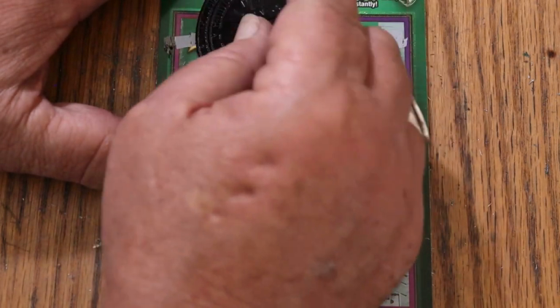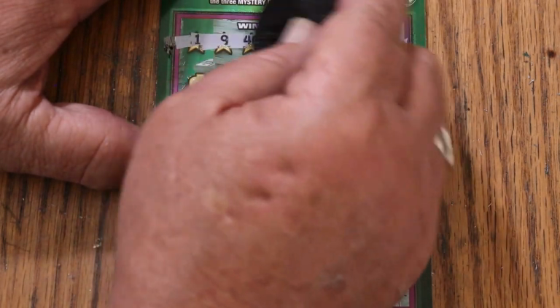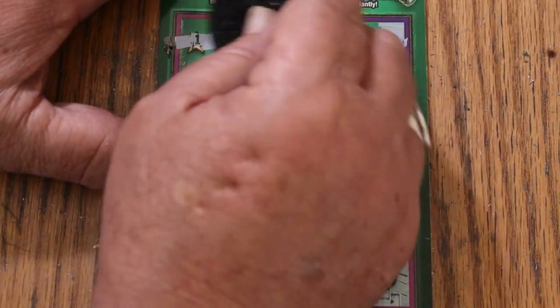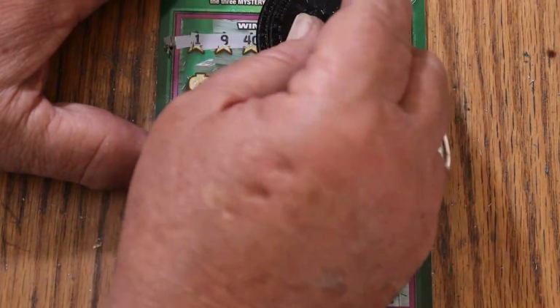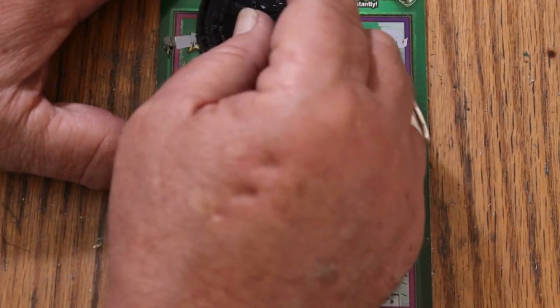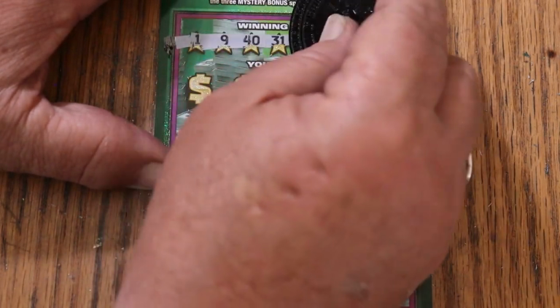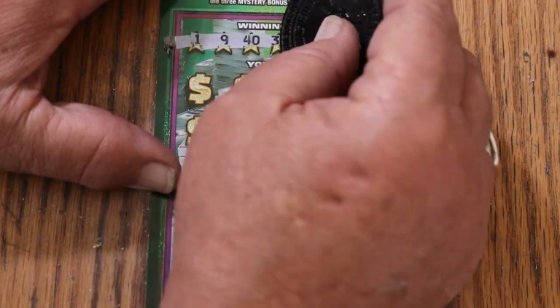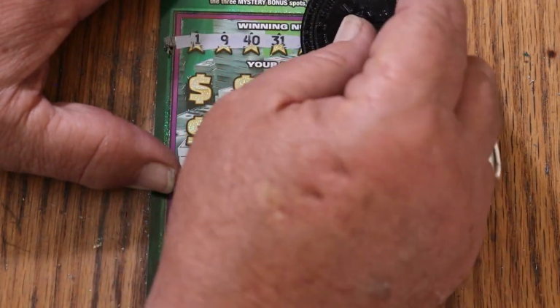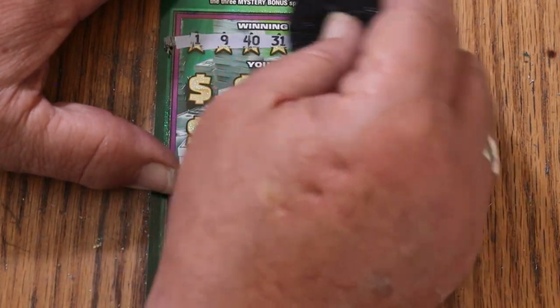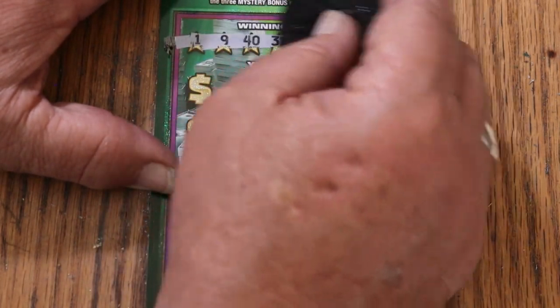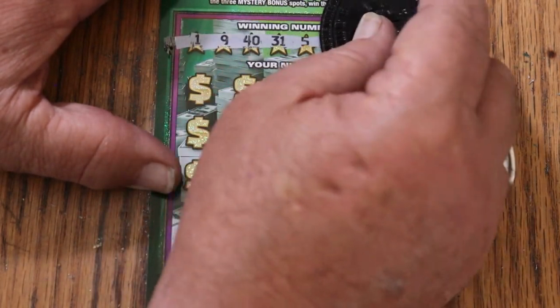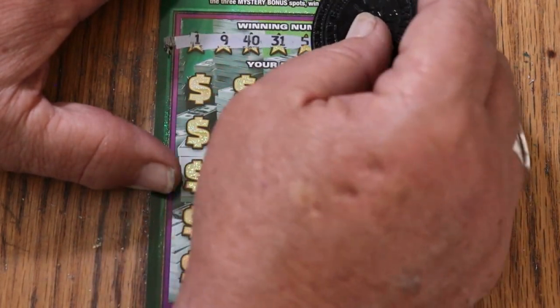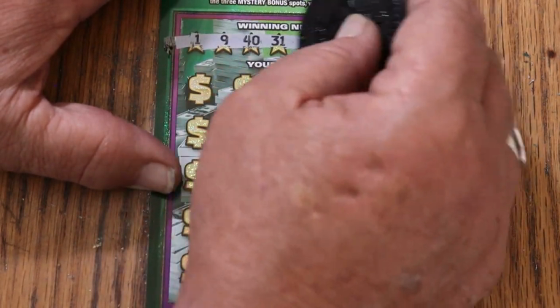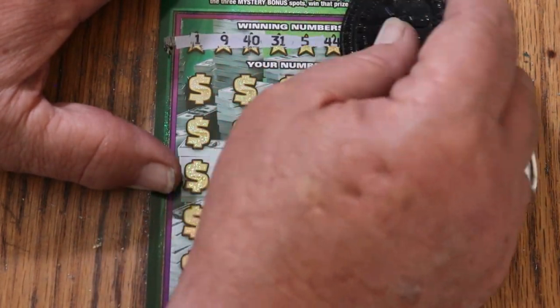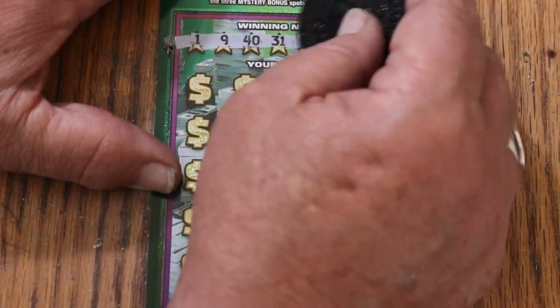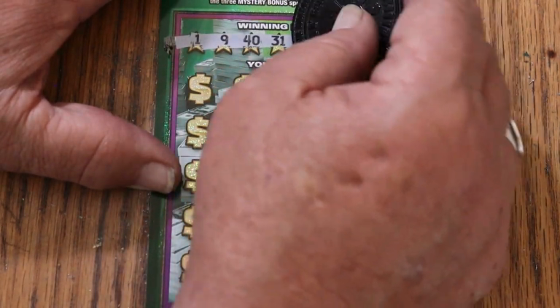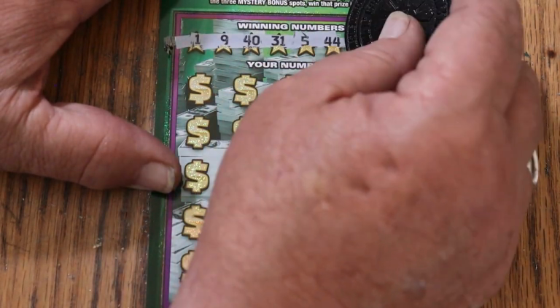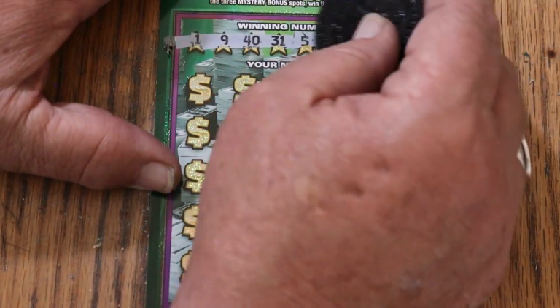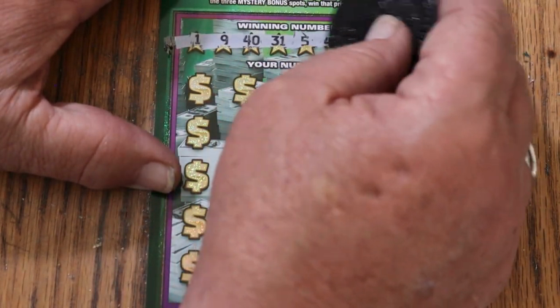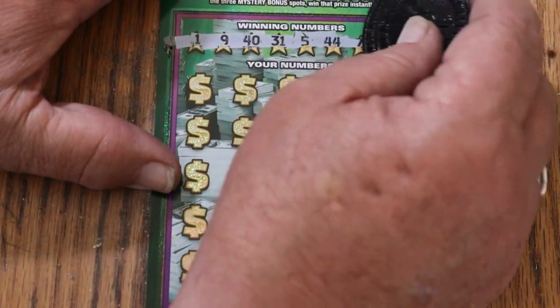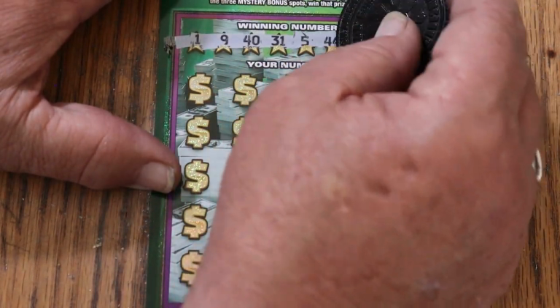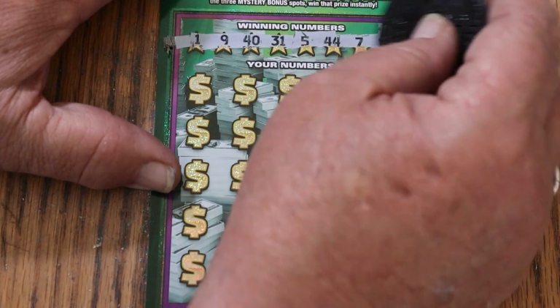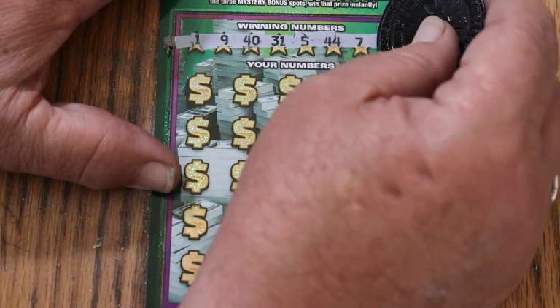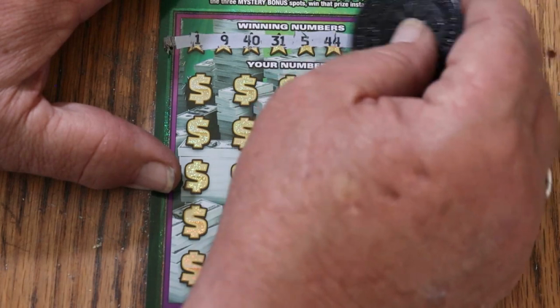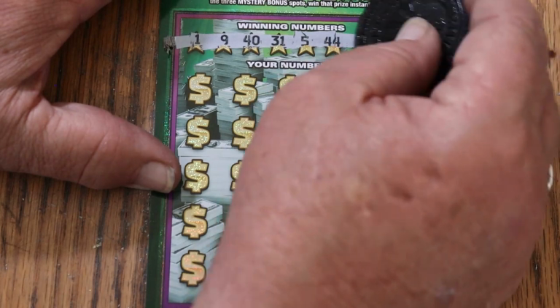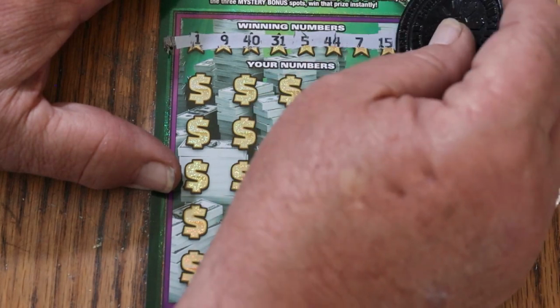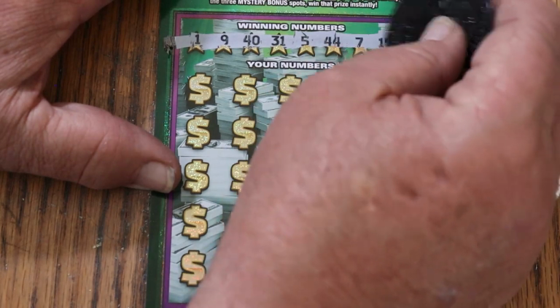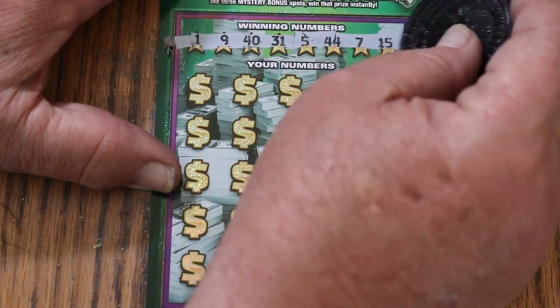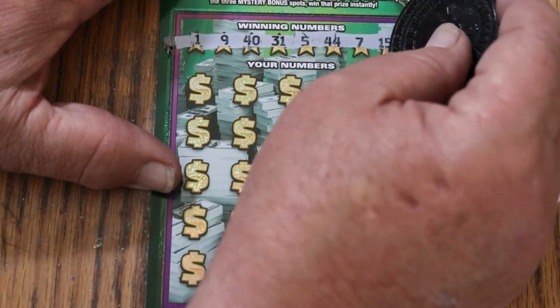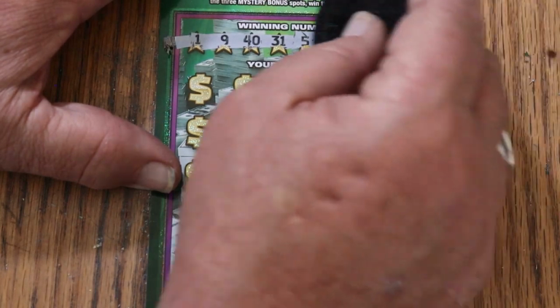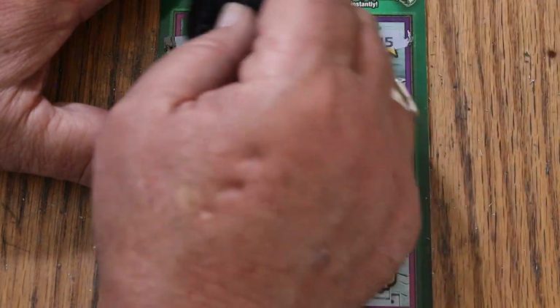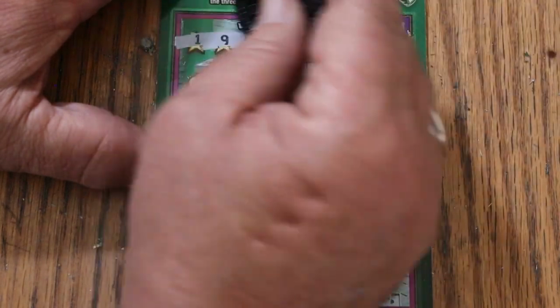Okay, ticket 13: winning numbers are 1, 9, 40, 31, 5, 44, Club, CJ, 7, and my number 15.